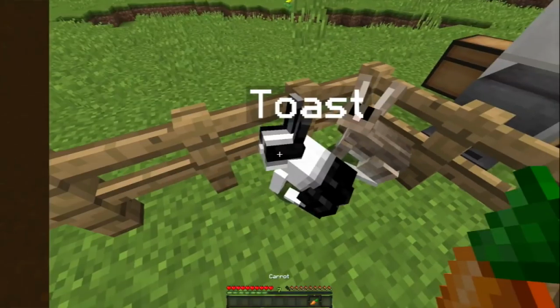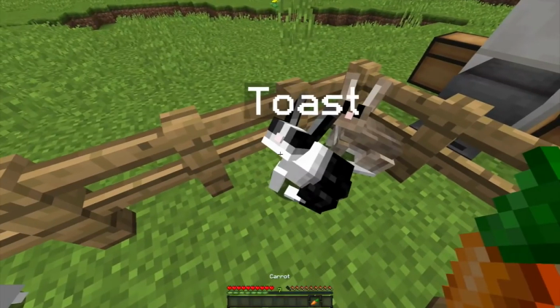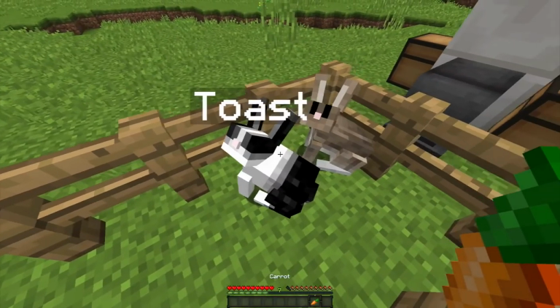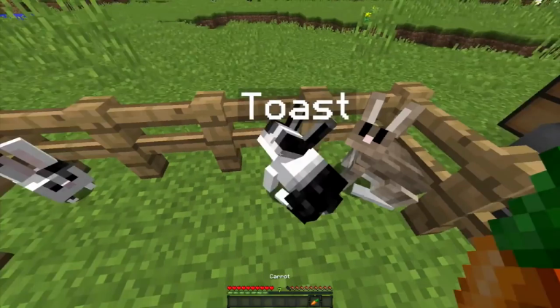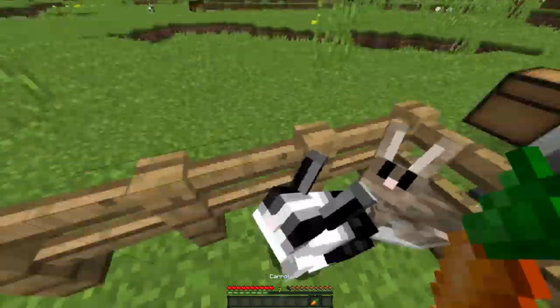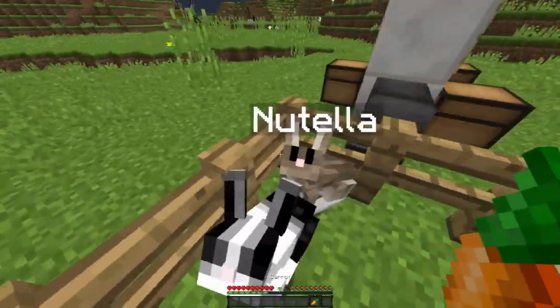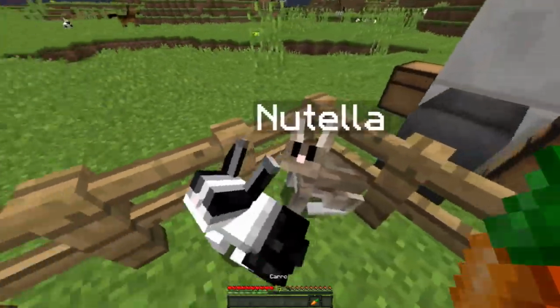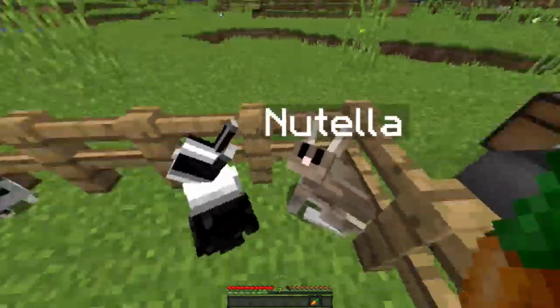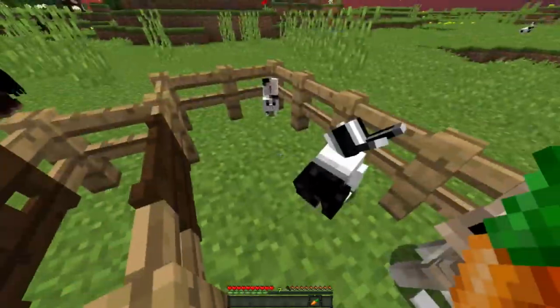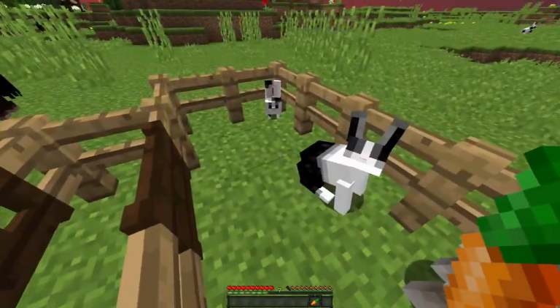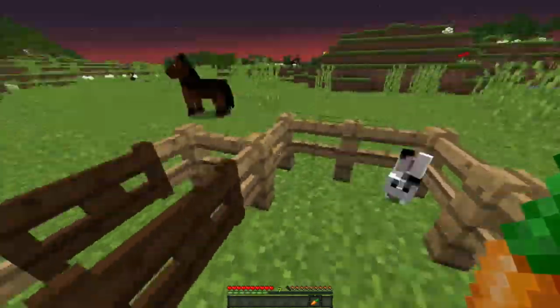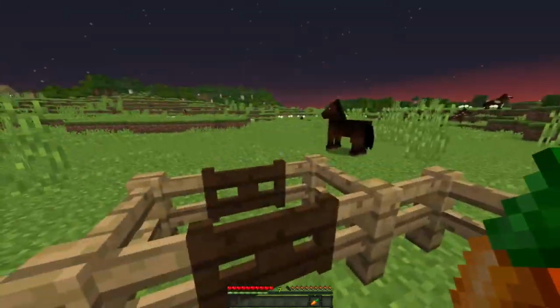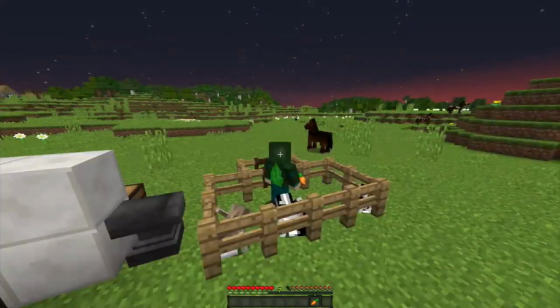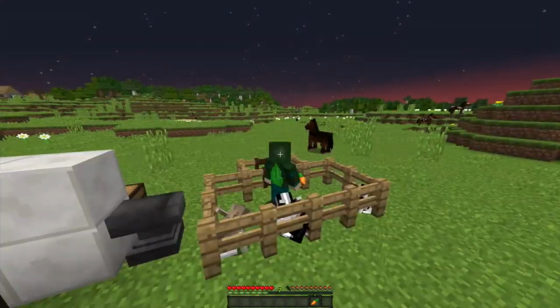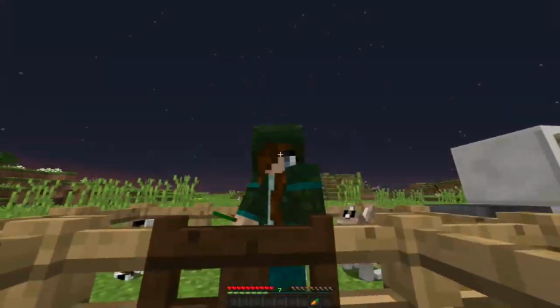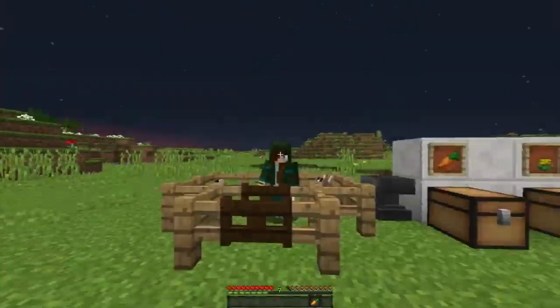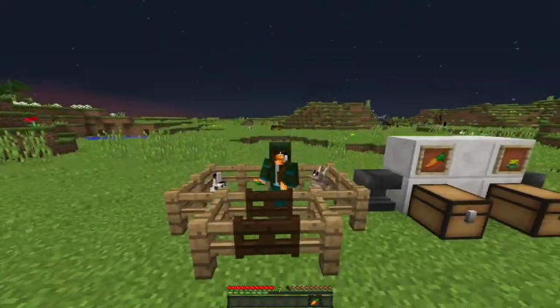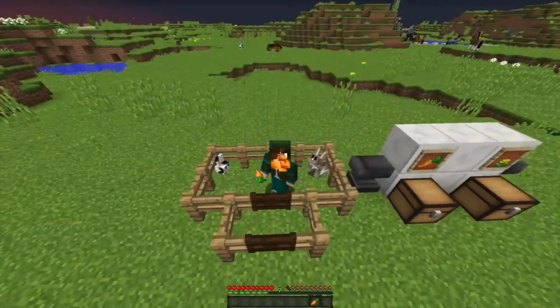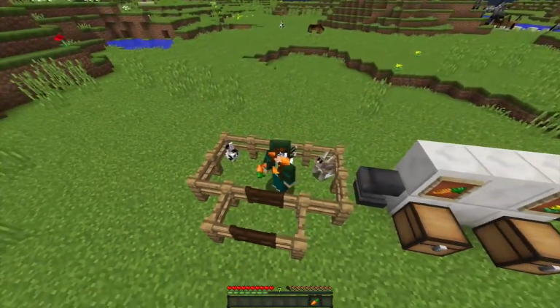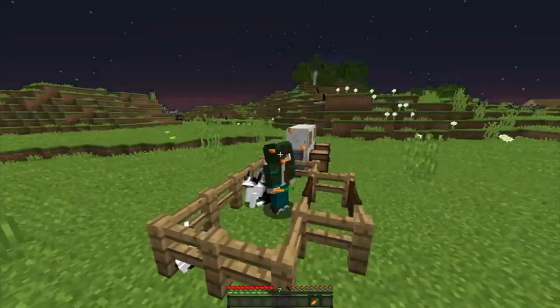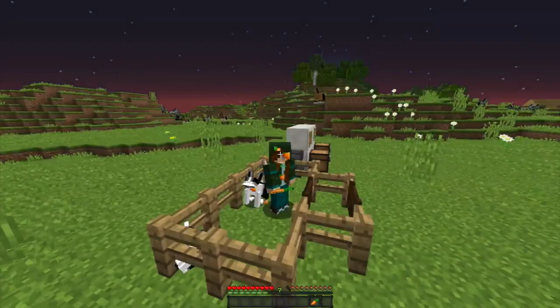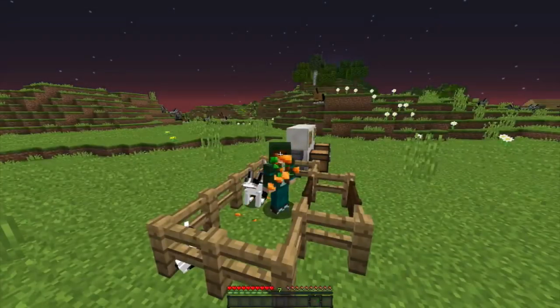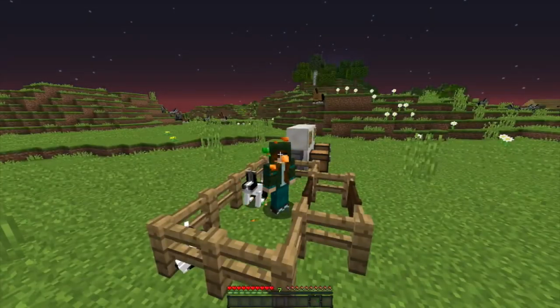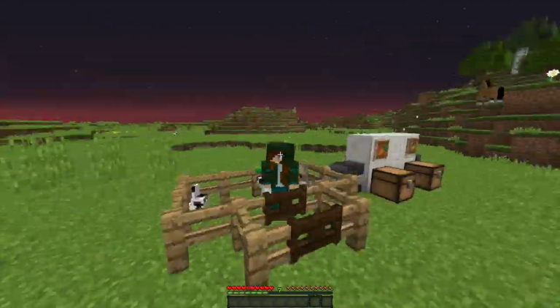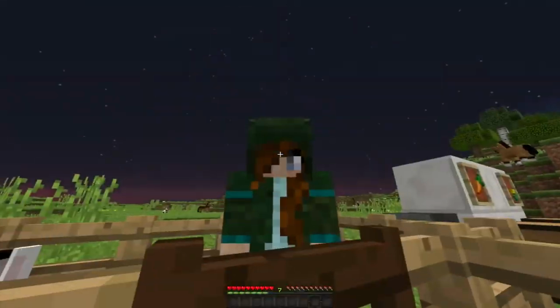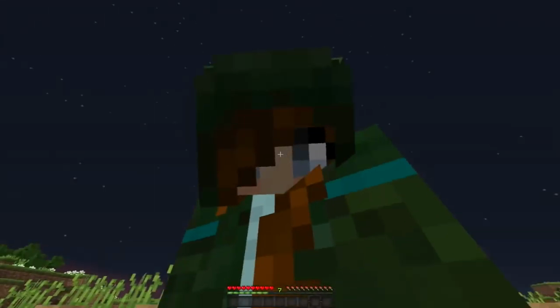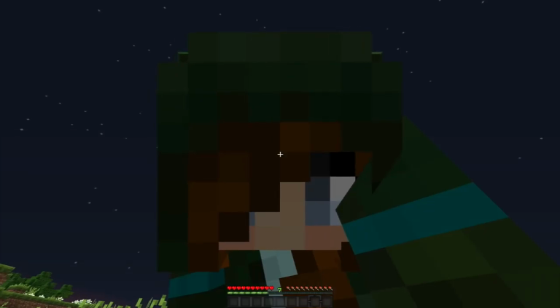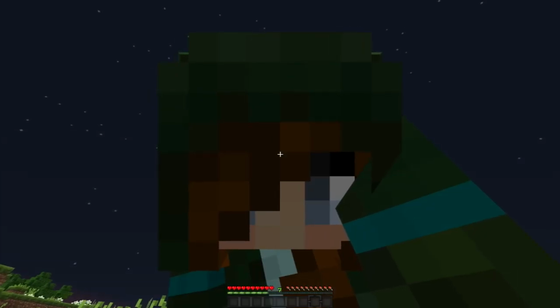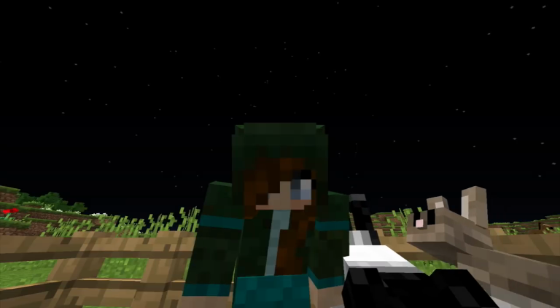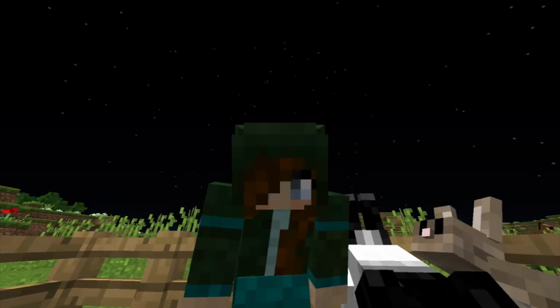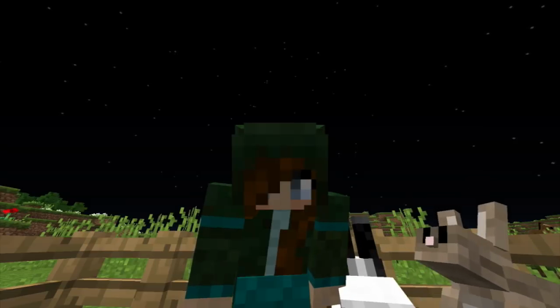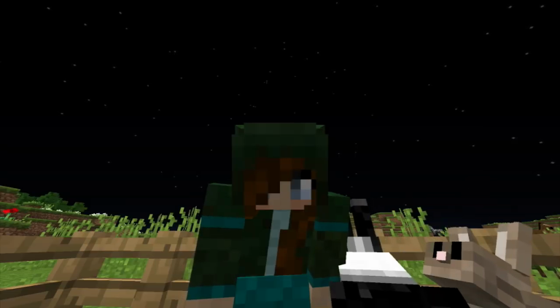So there you go — you get the dad bunny and the mama bunny, and you just take the carrot and breed them.